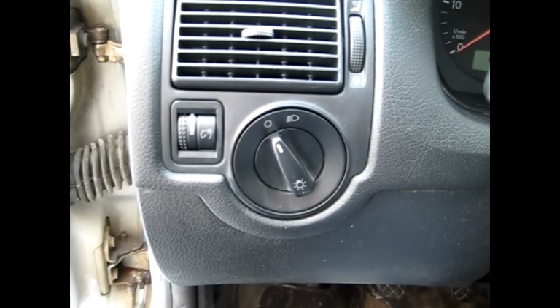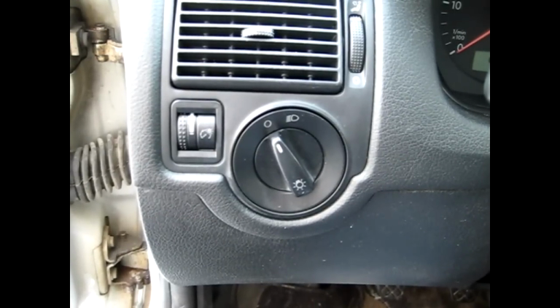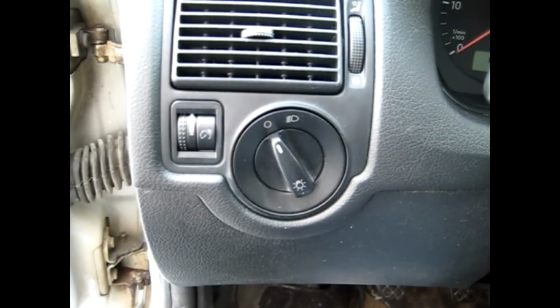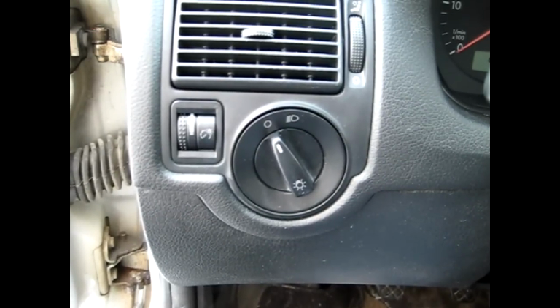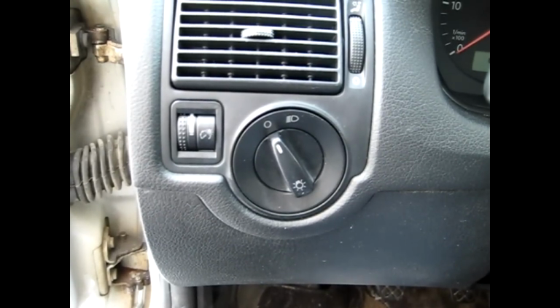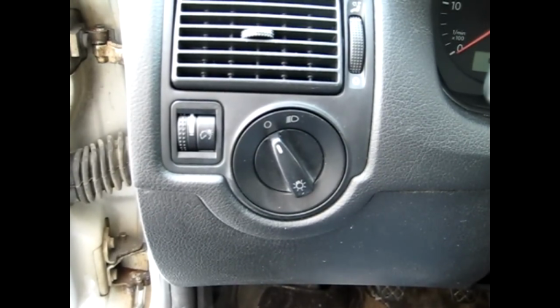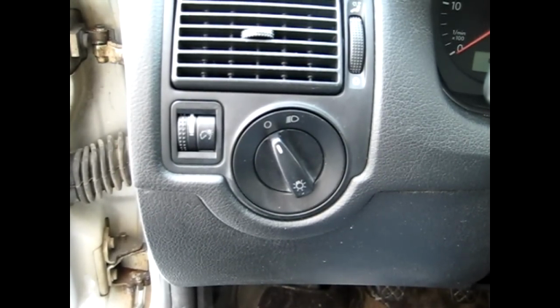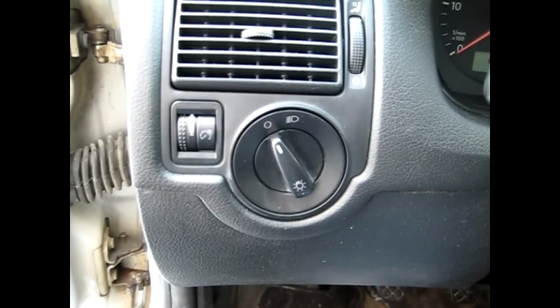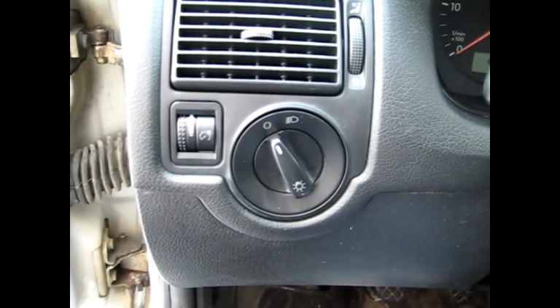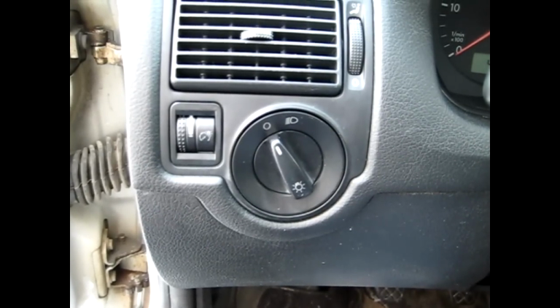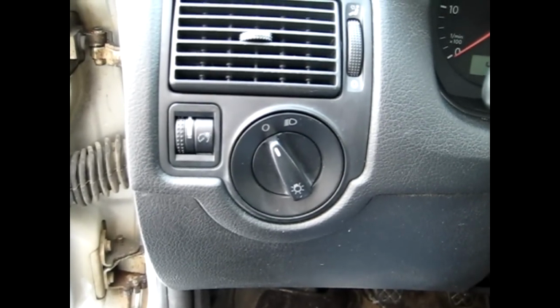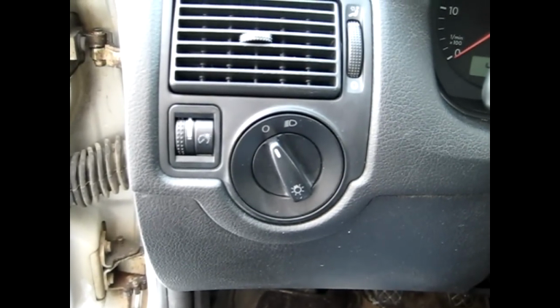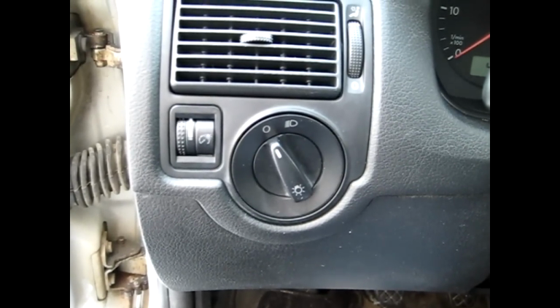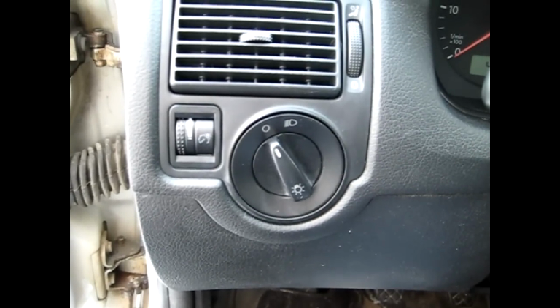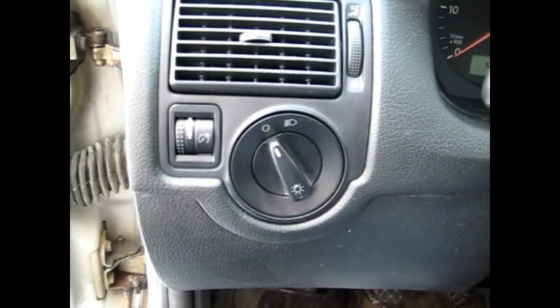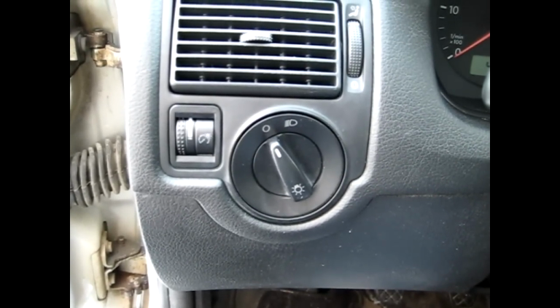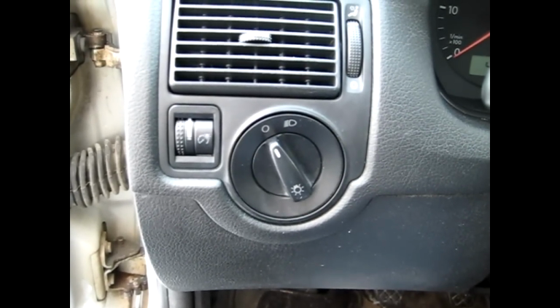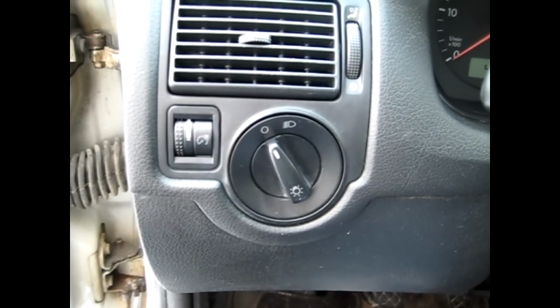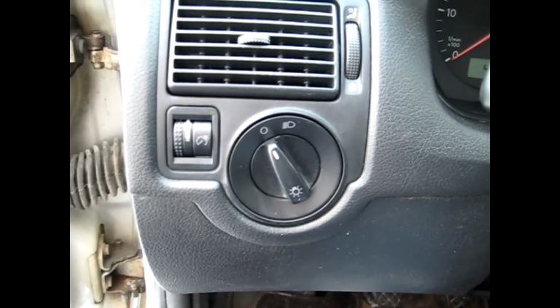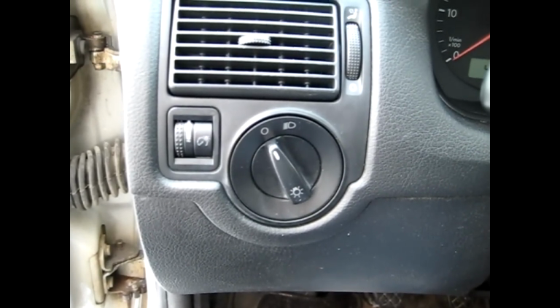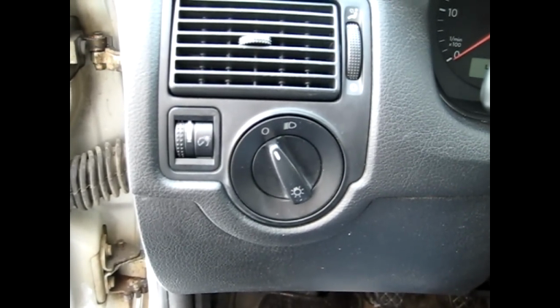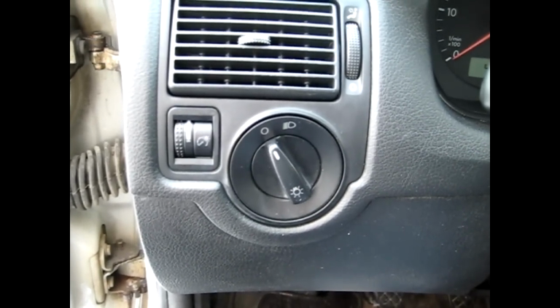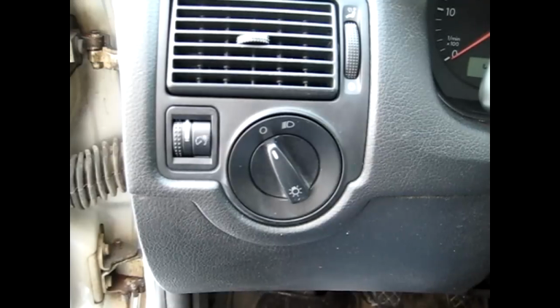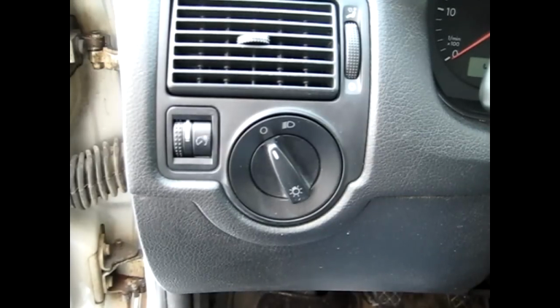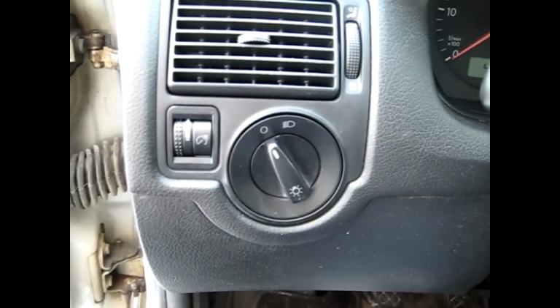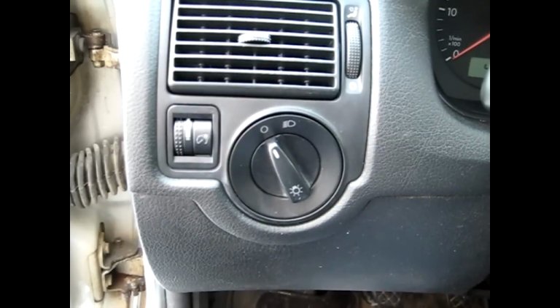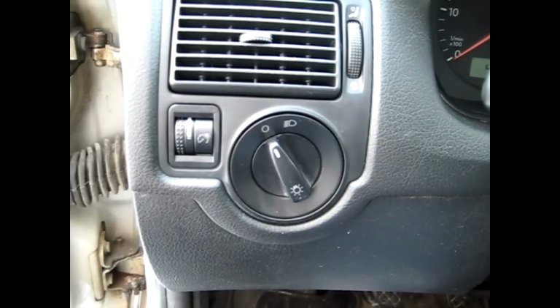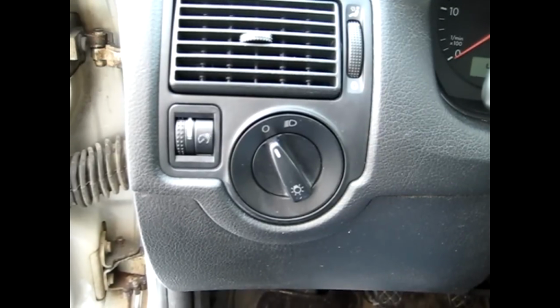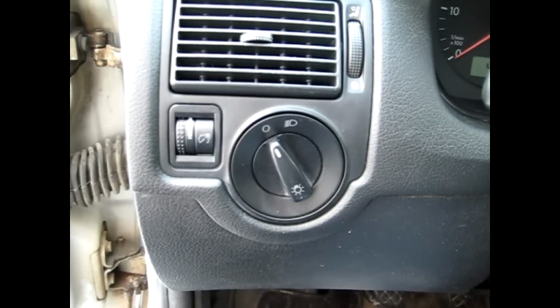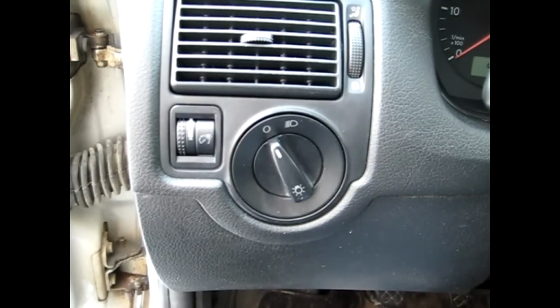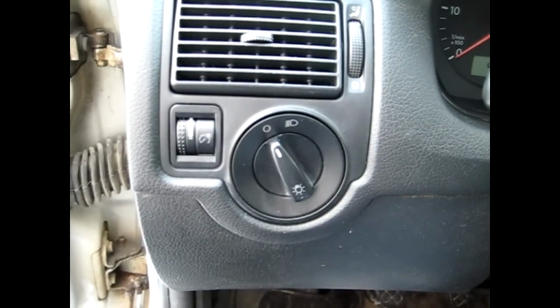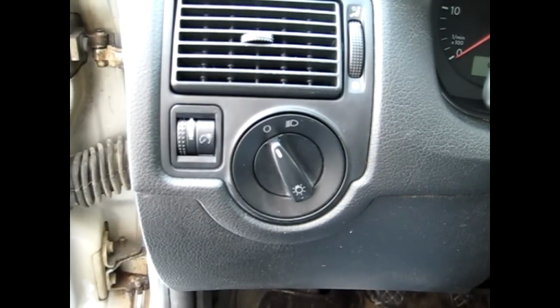What I want to show you today is how to remove your headlight switch on a Volkswagen MK4.